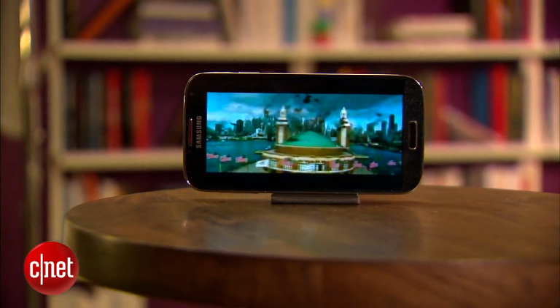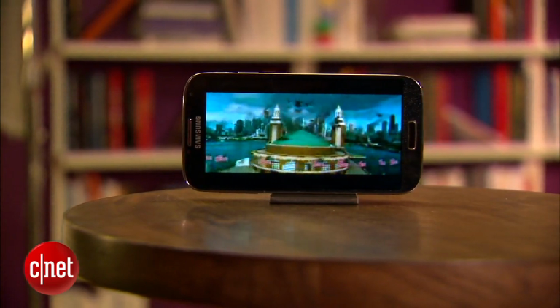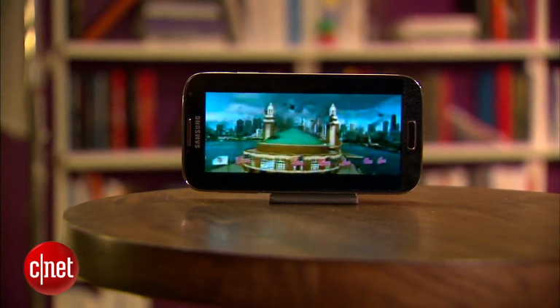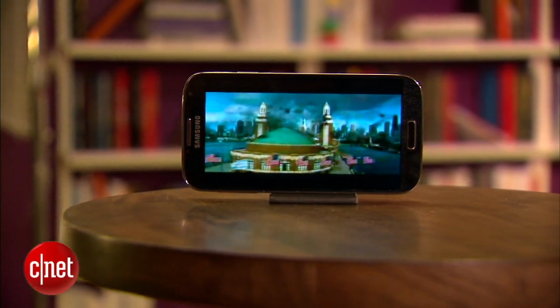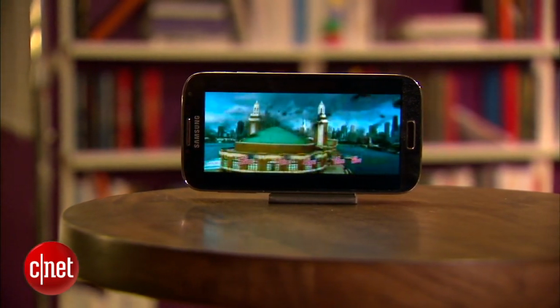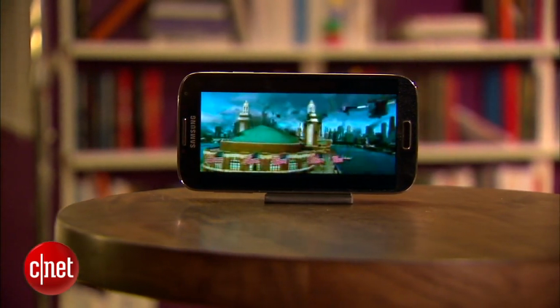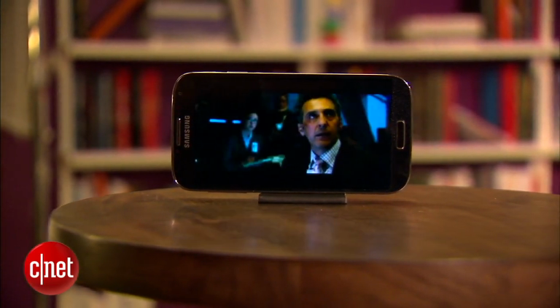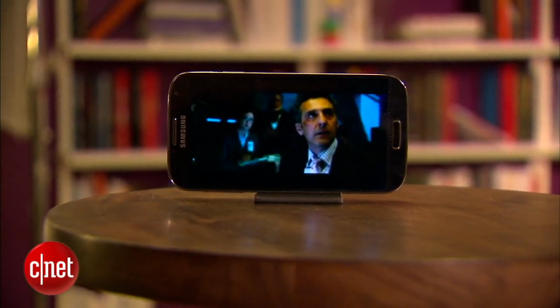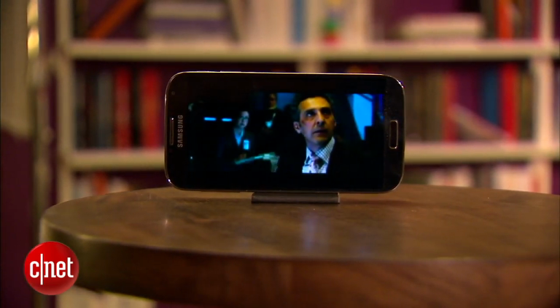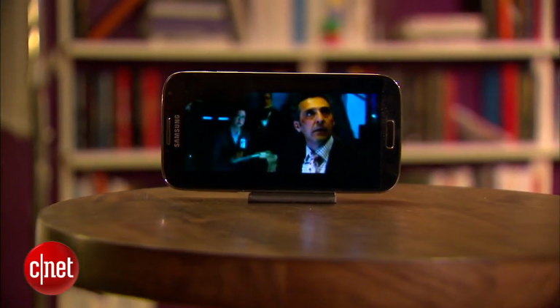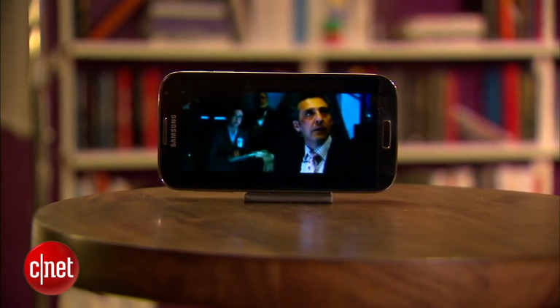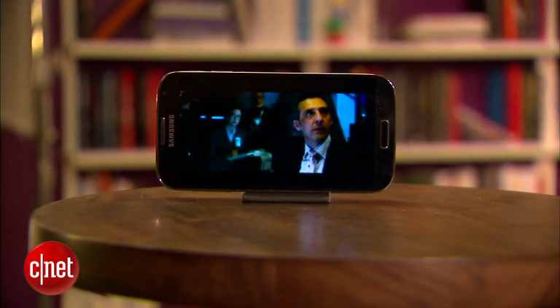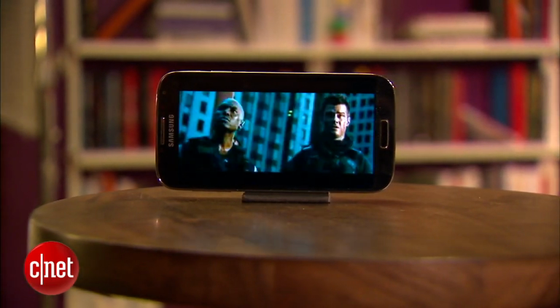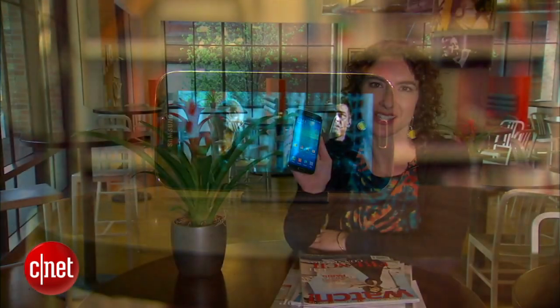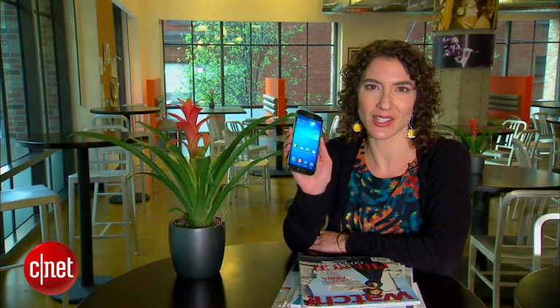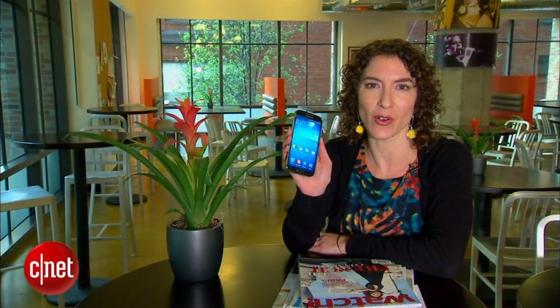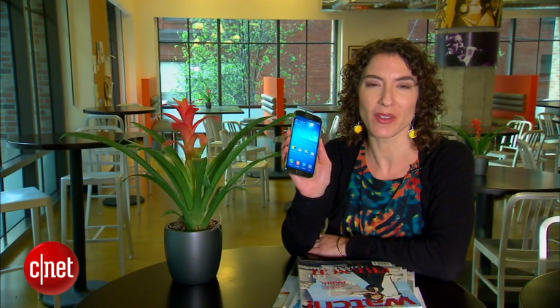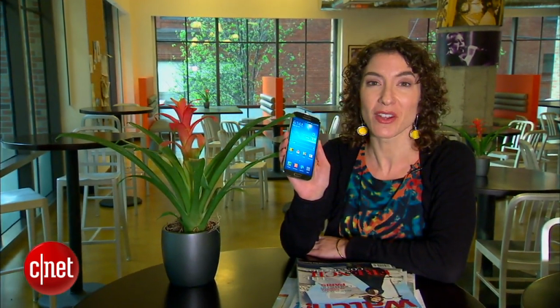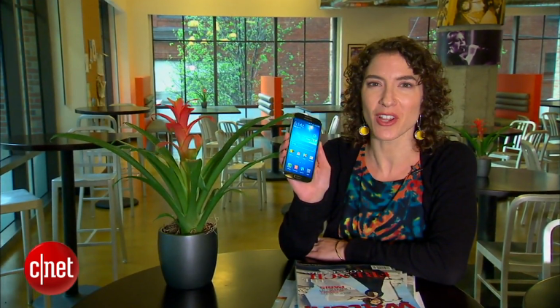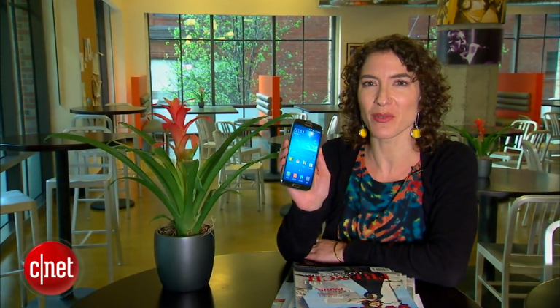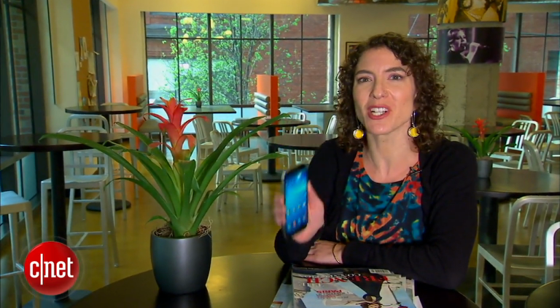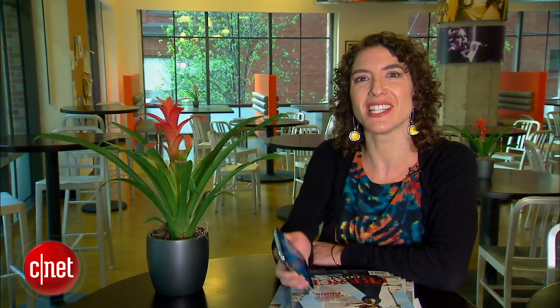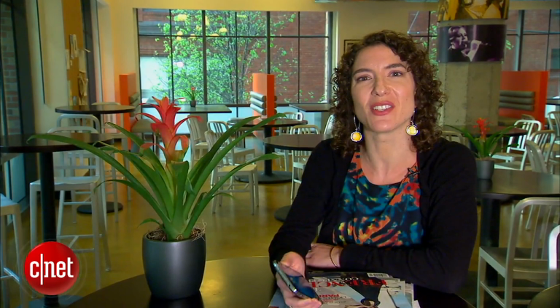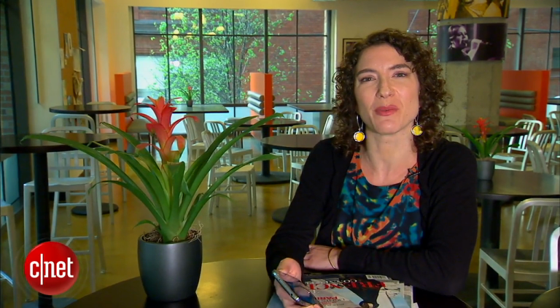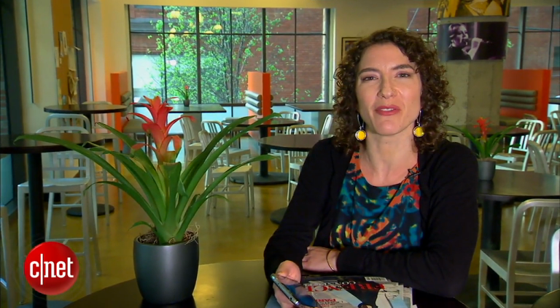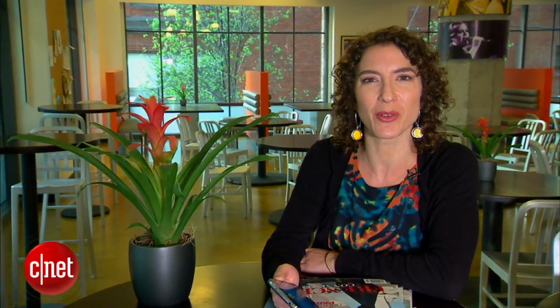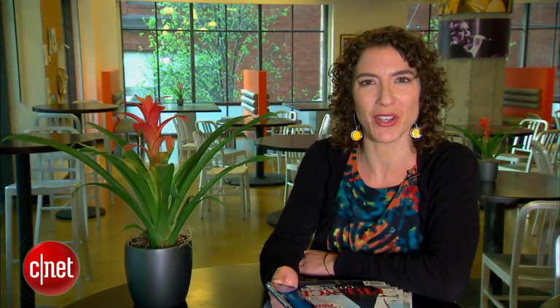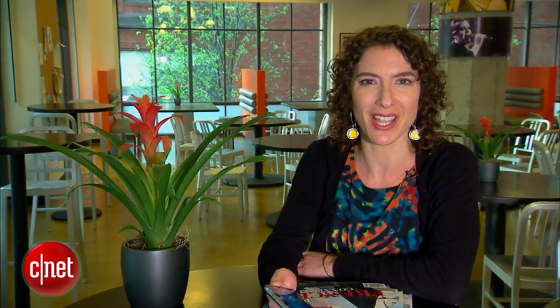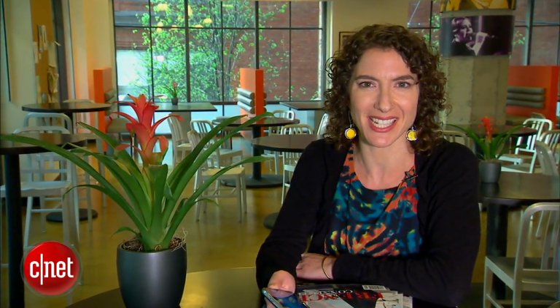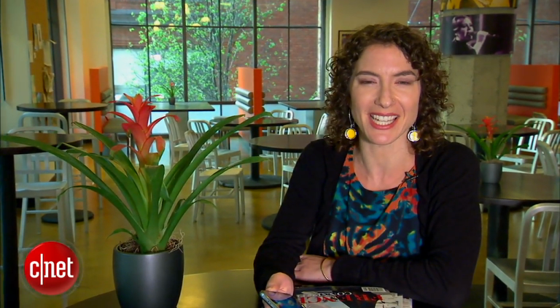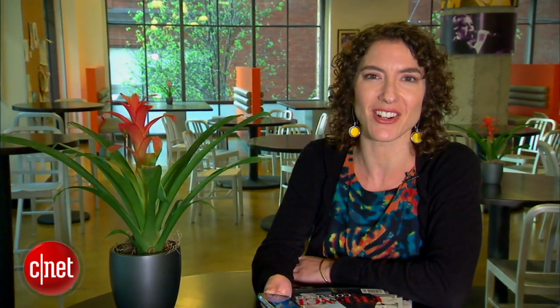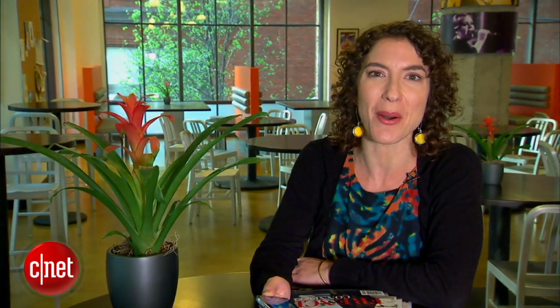So there you have it, folks — the power-packed Samsung Galaxy S4. For even more details, read my full review at cnet.com.